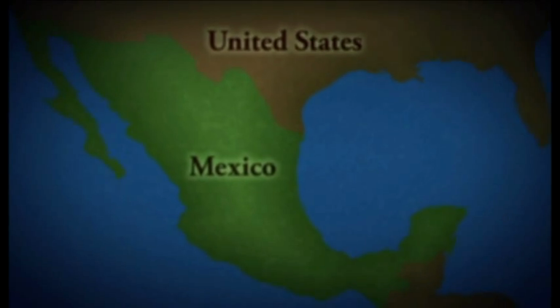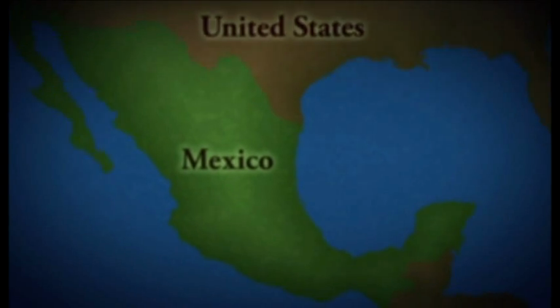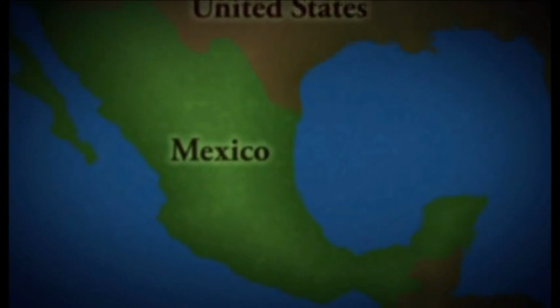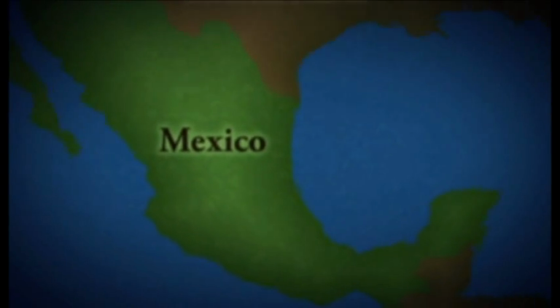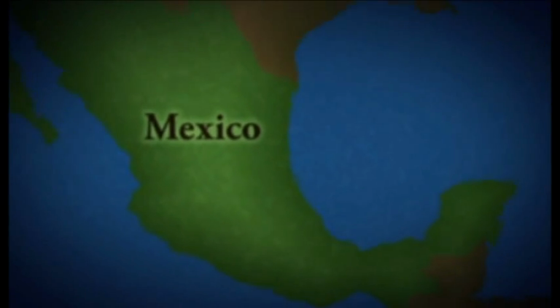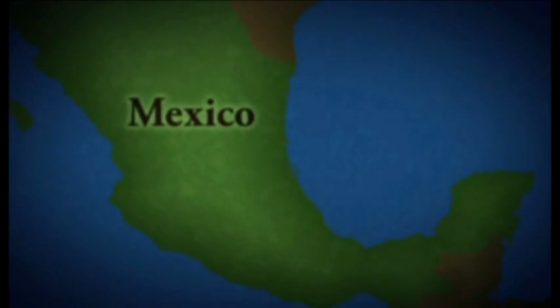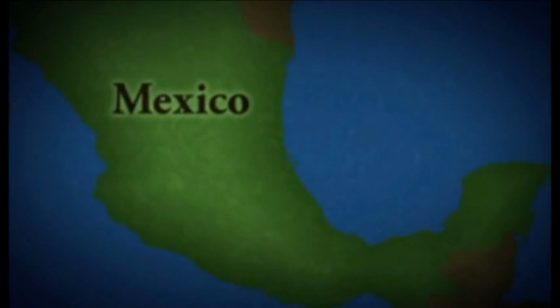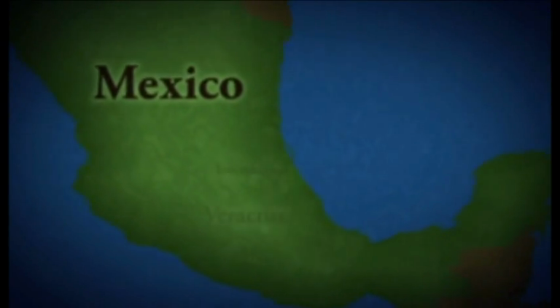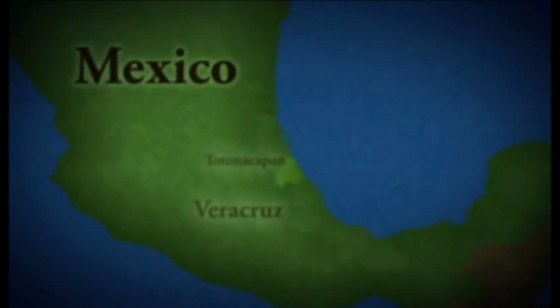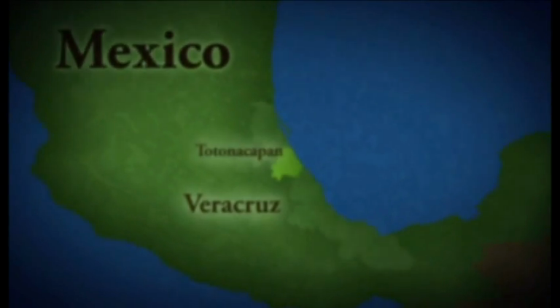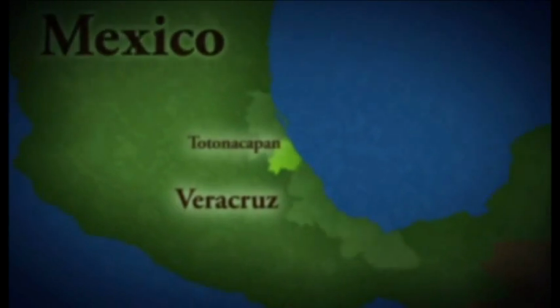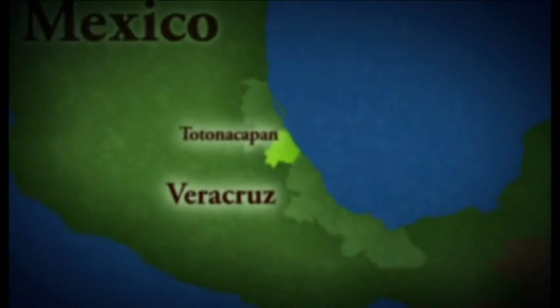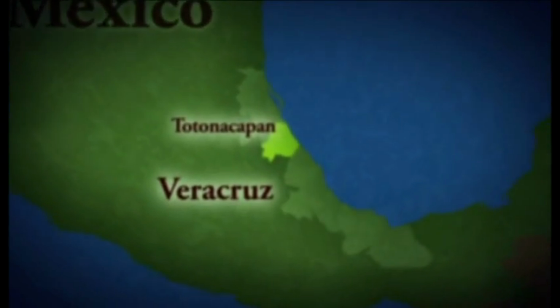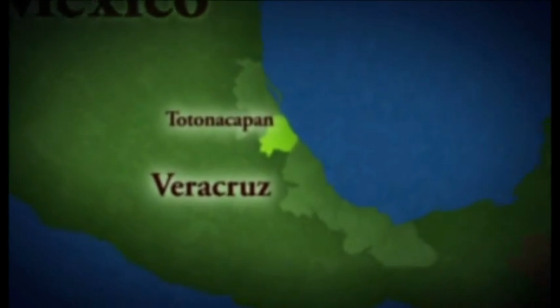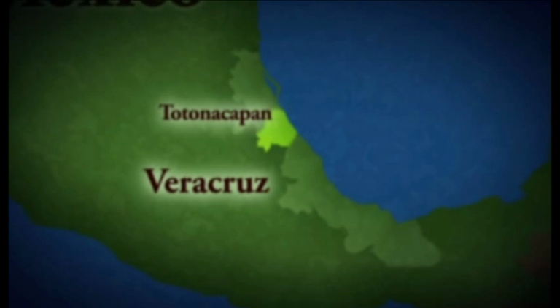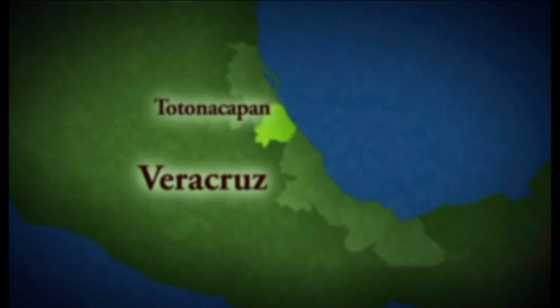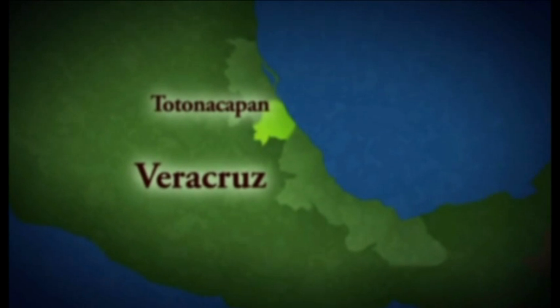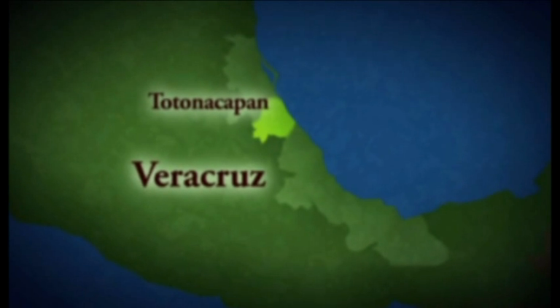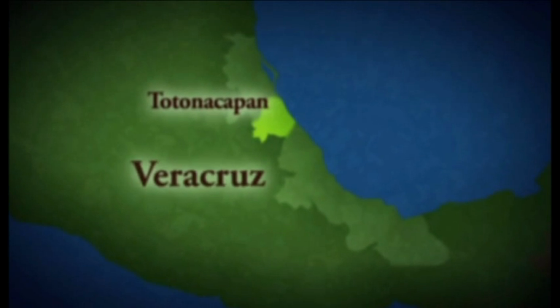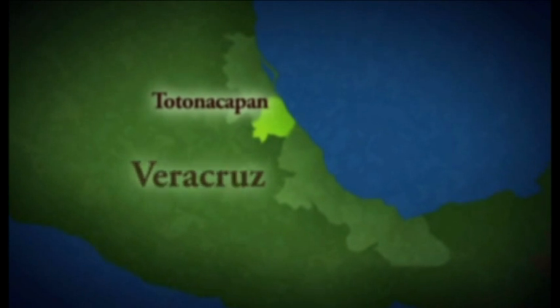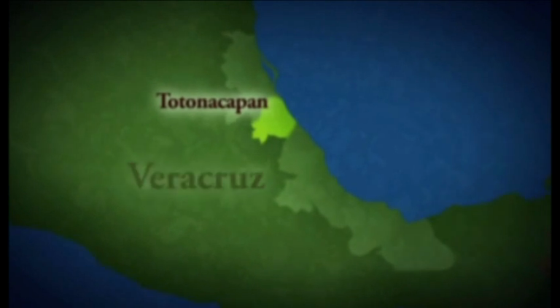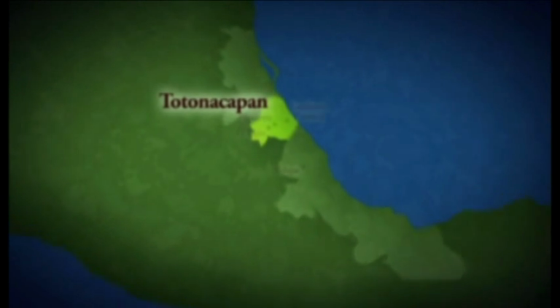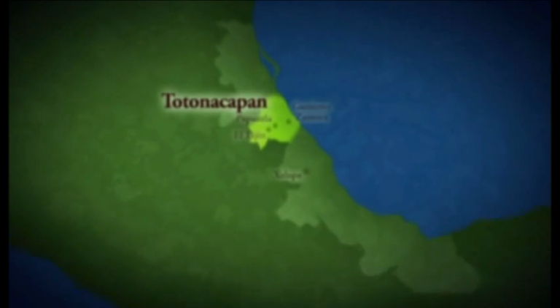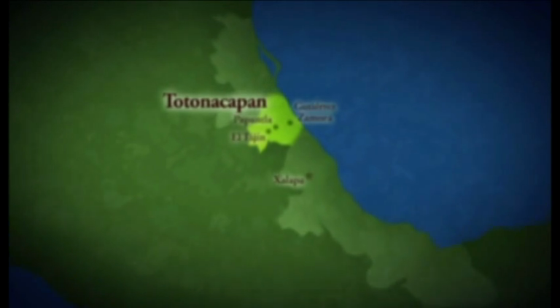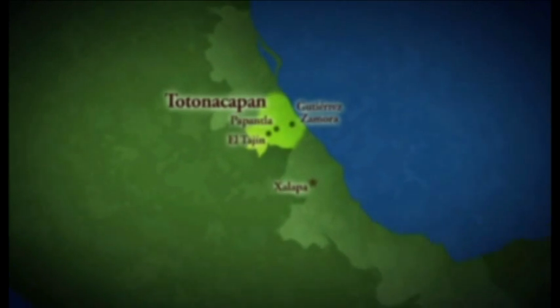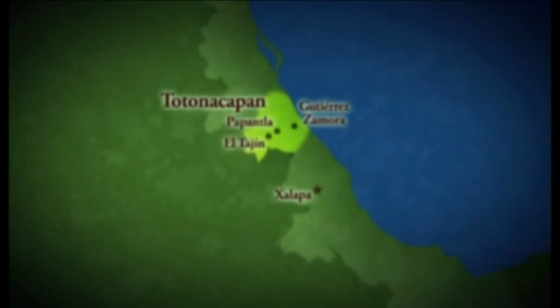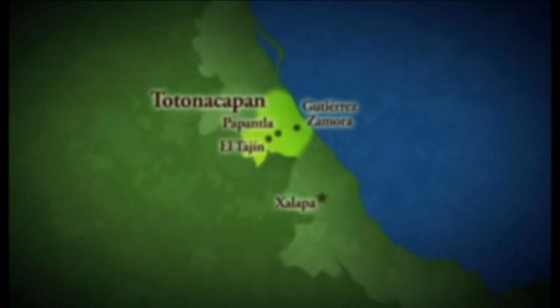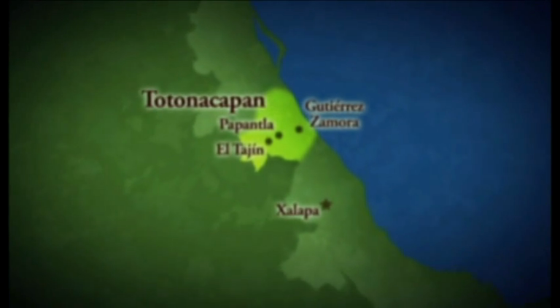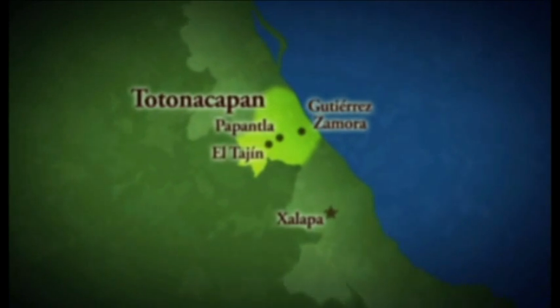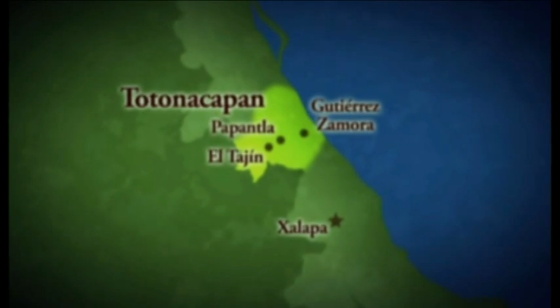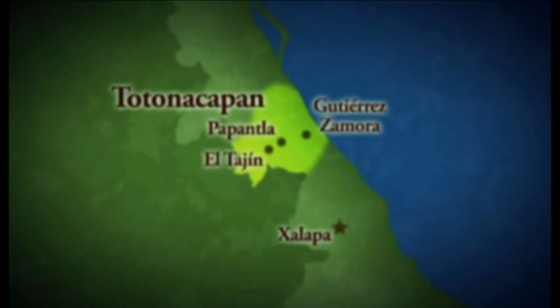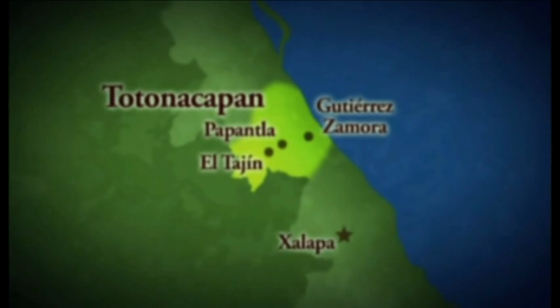In this region of Mexico, known as Totonacapan, the culture of vanilla has been thriving for centuries.